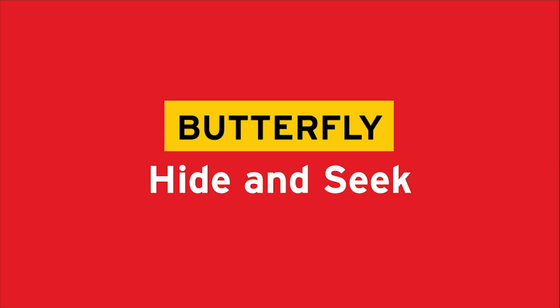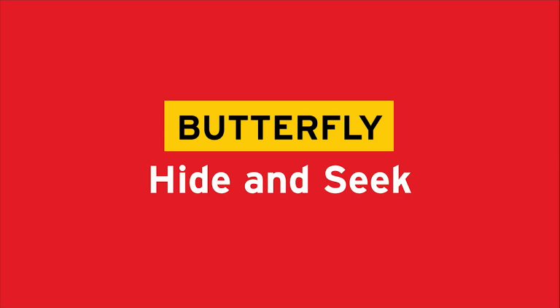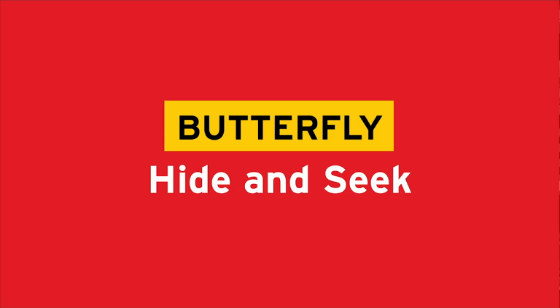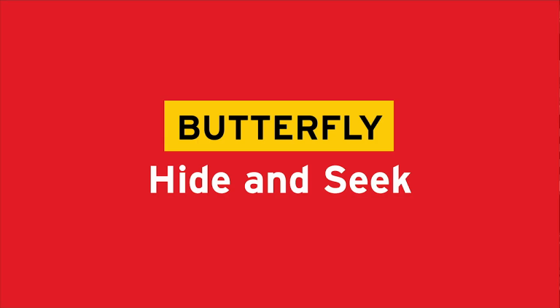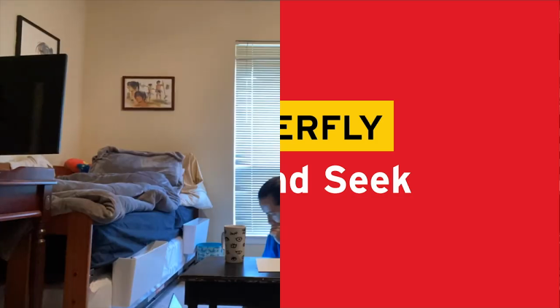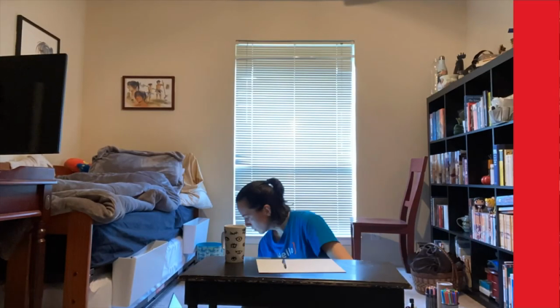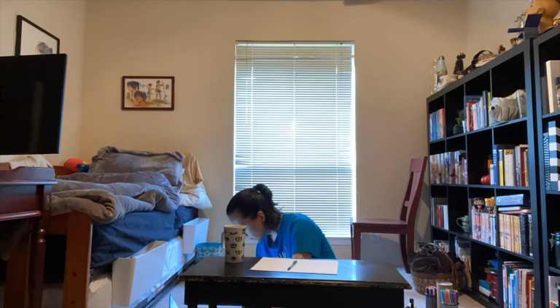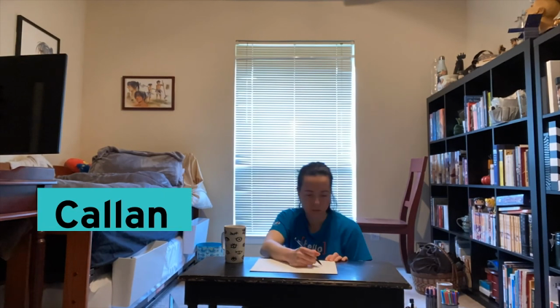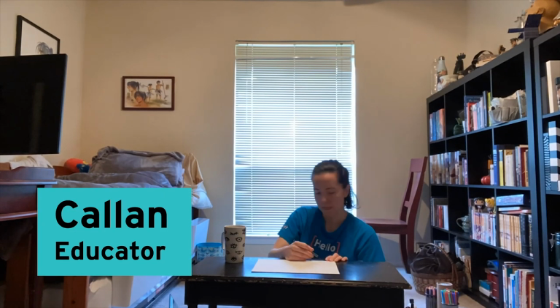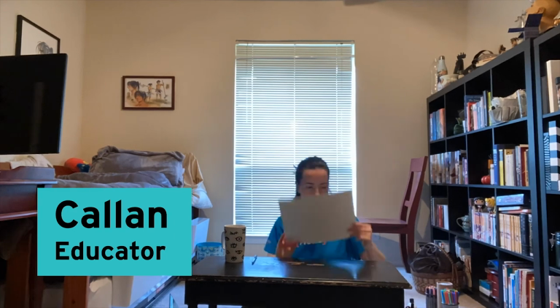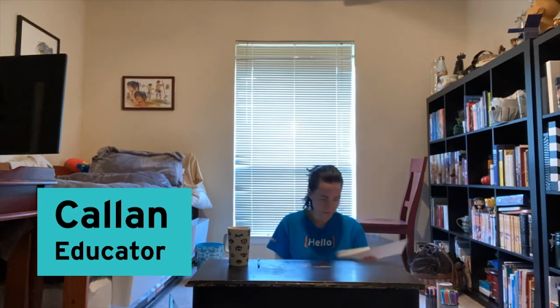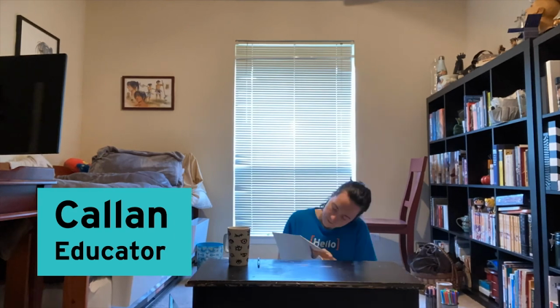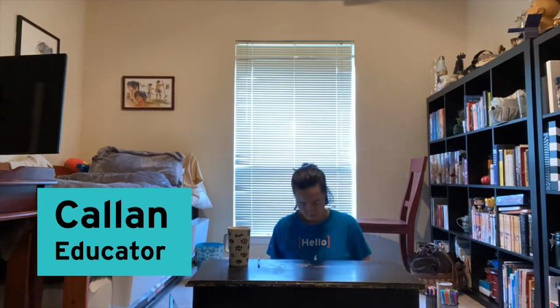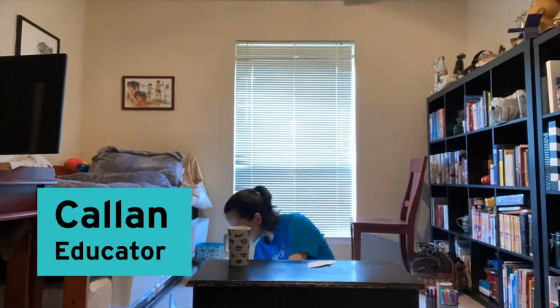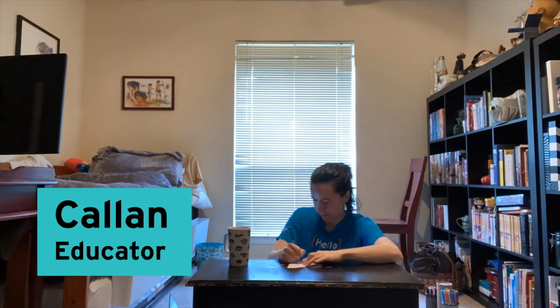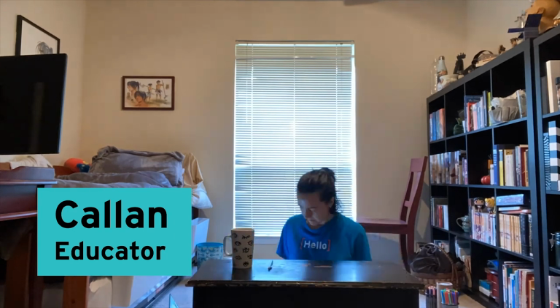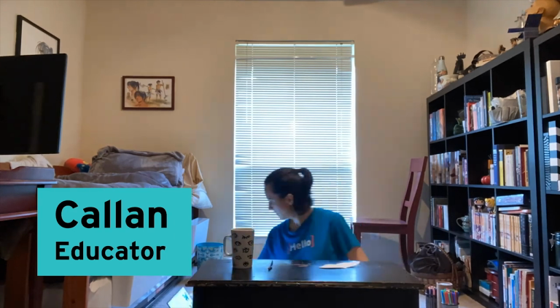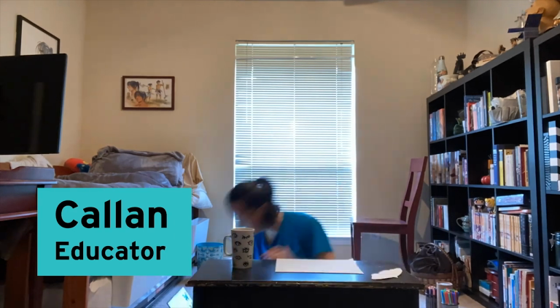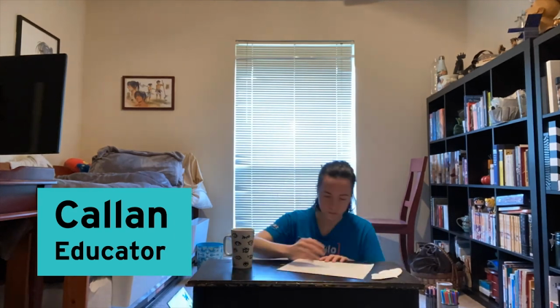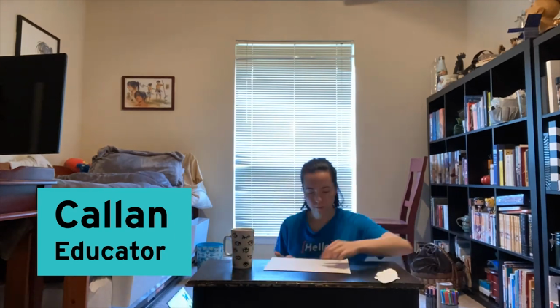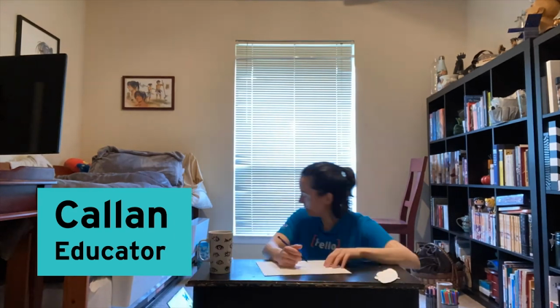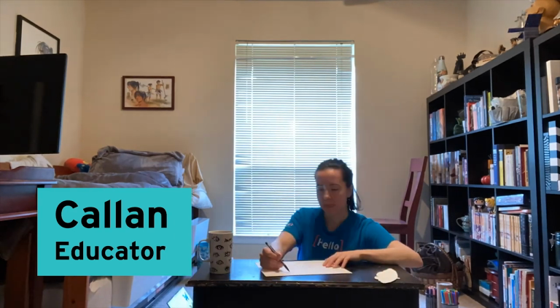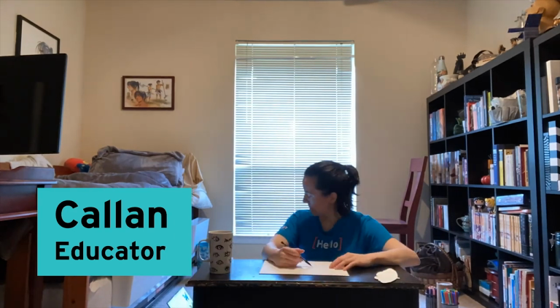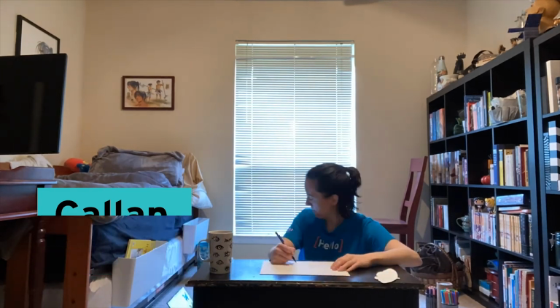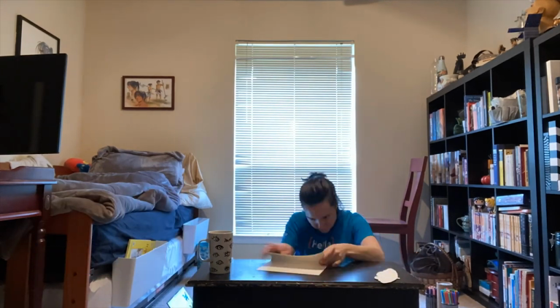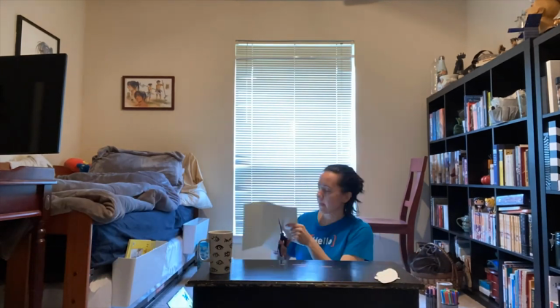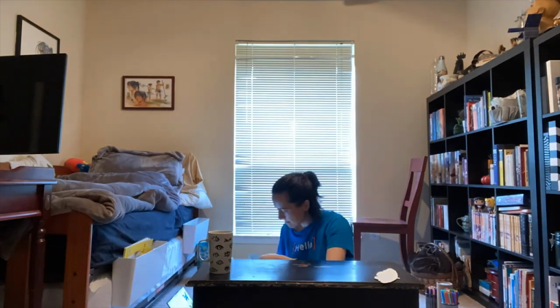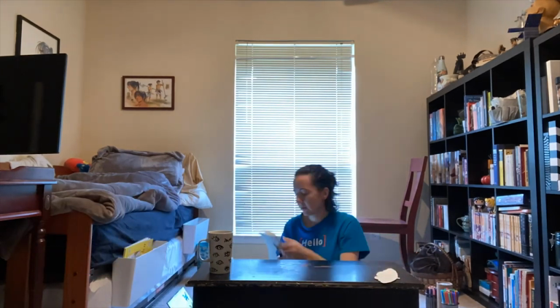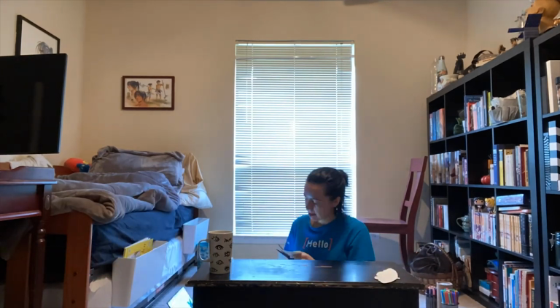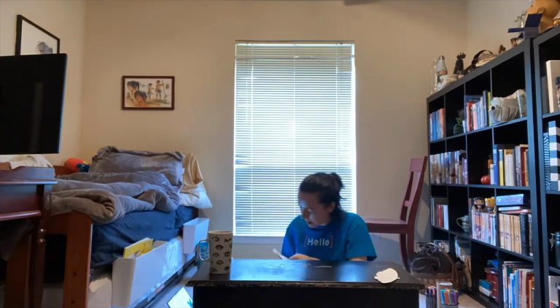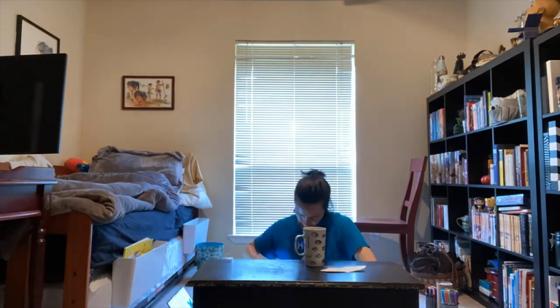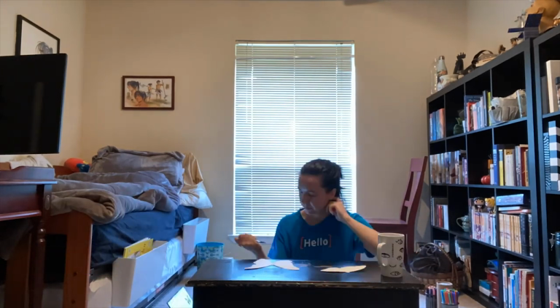Hi, this is Callan with the Perot Museum of Nature and Science. Today let's do an activity about butterflies.